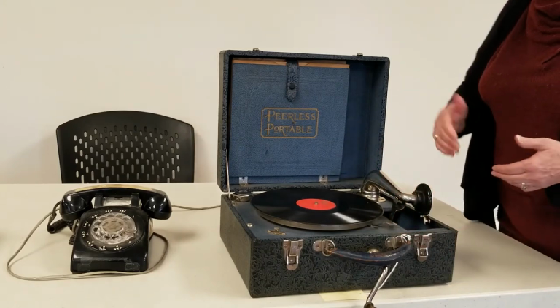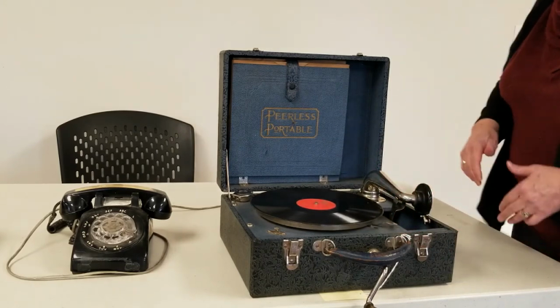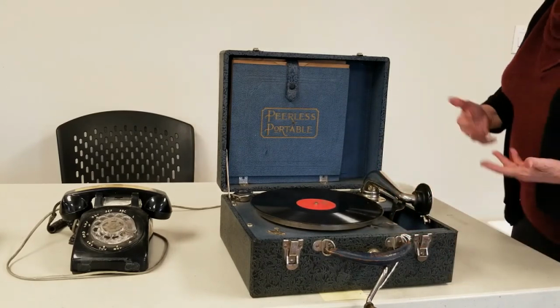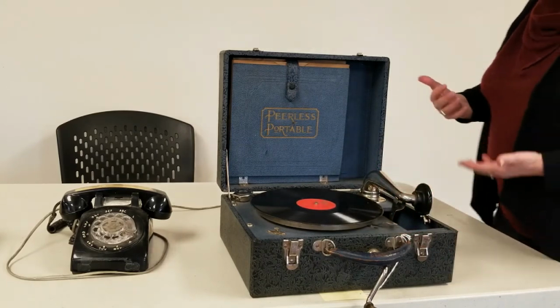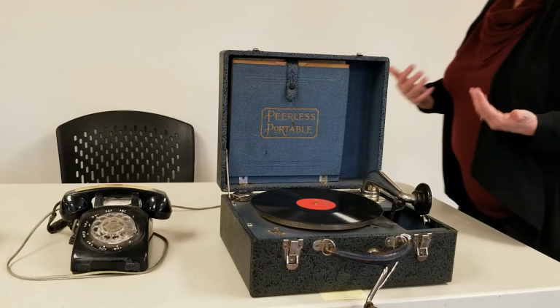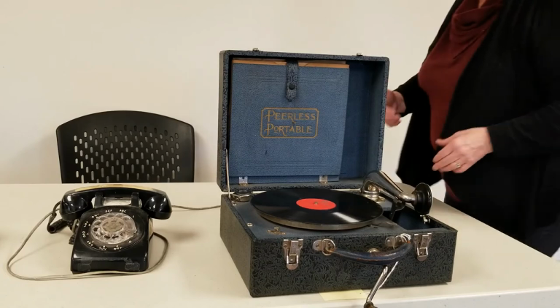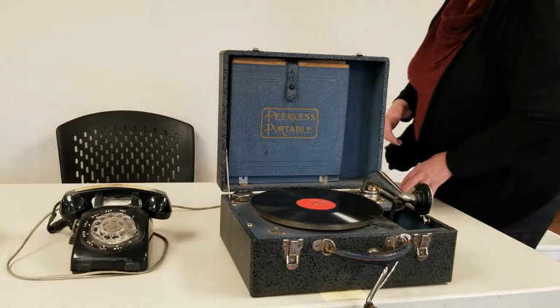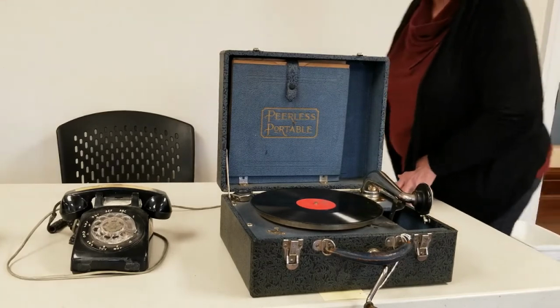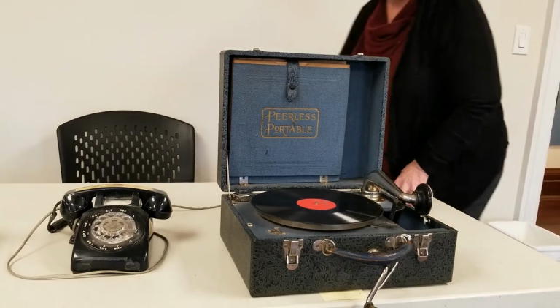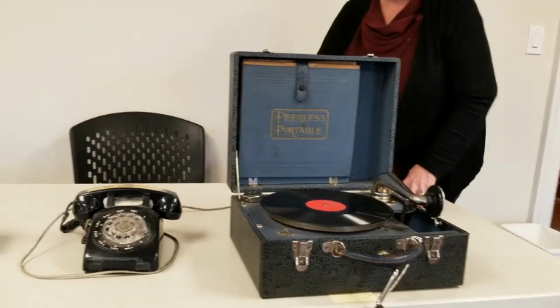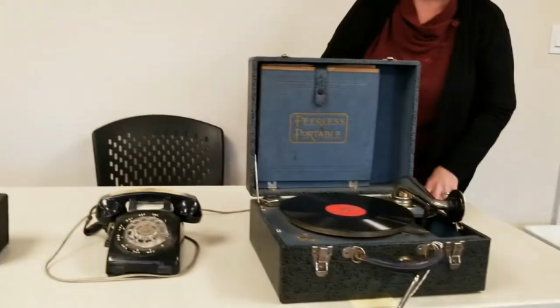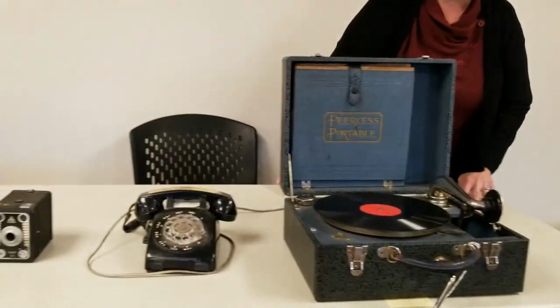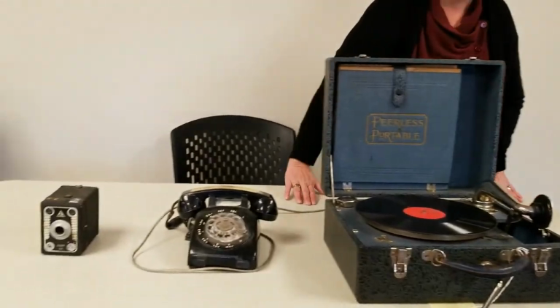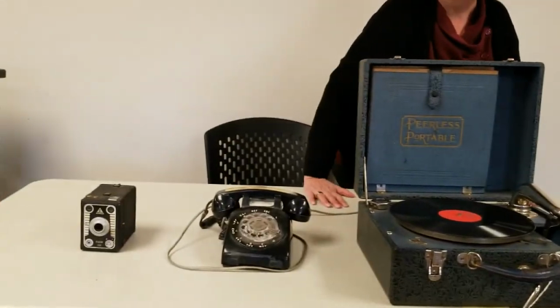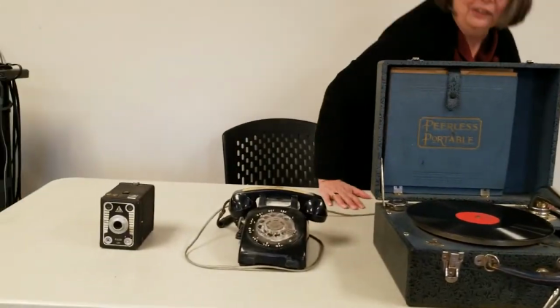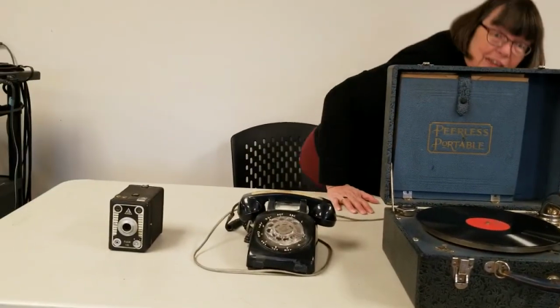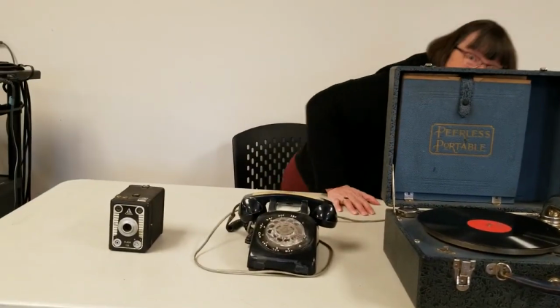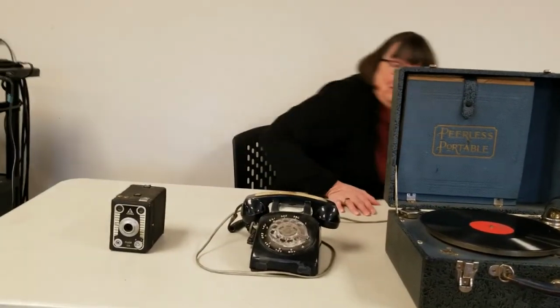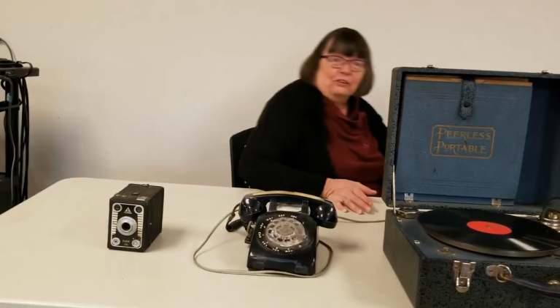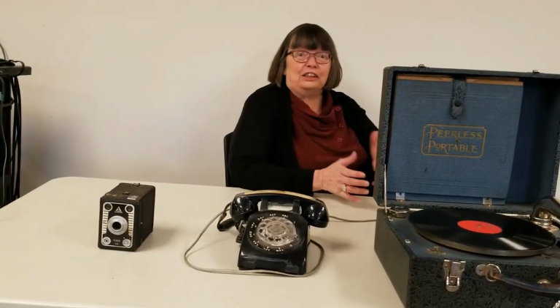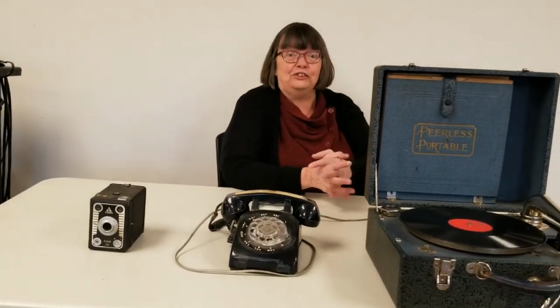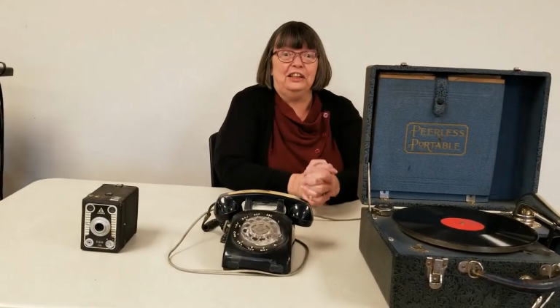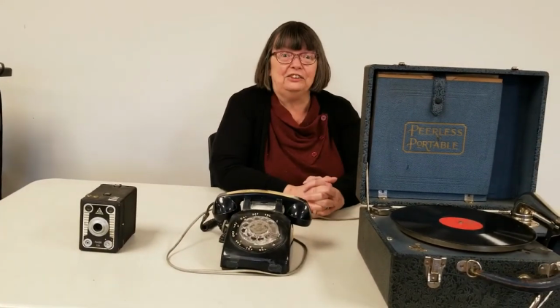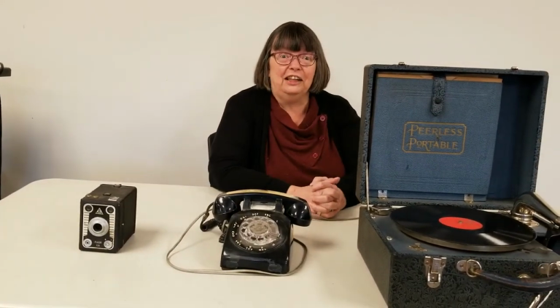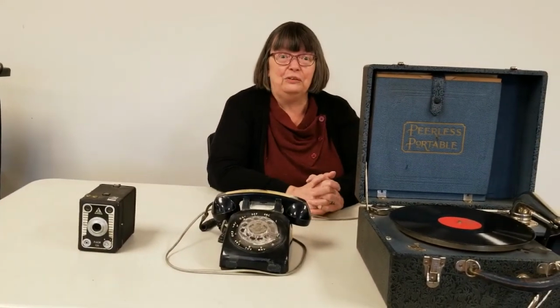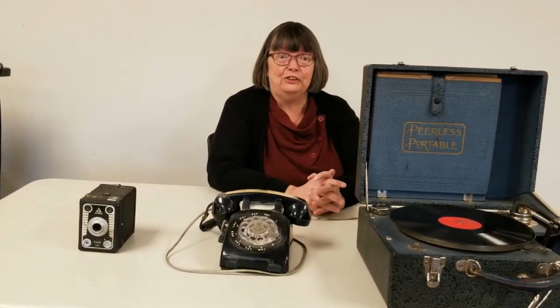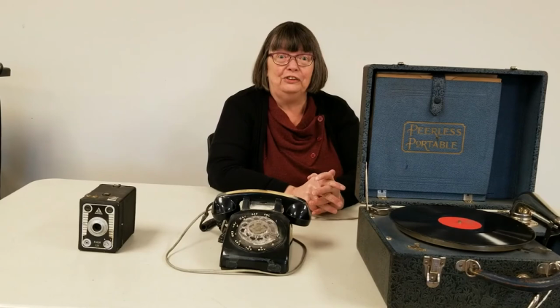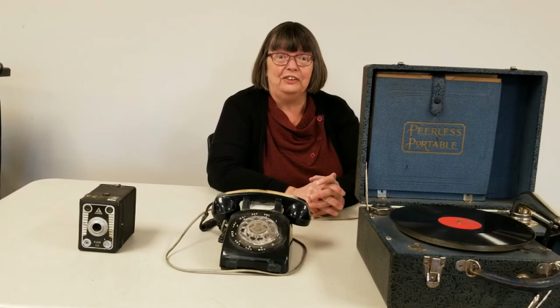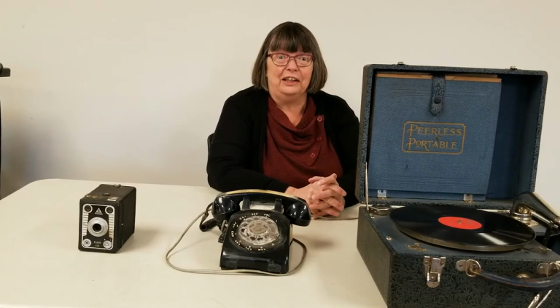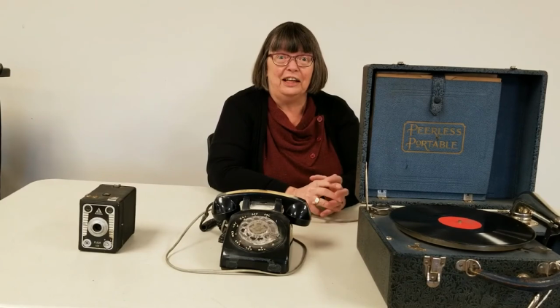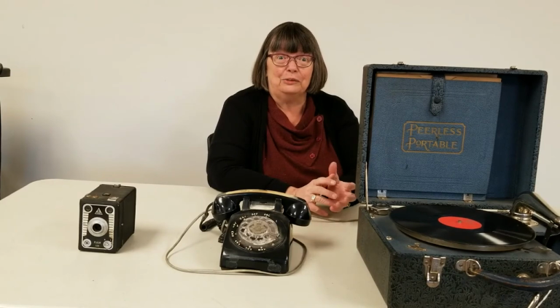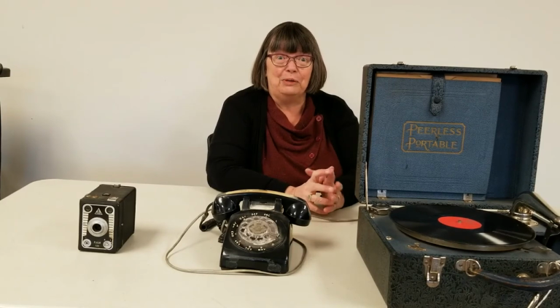So that's technology from a long time ago. Thanks for joining us today, and we'll see you another day. Thanks, bye-bye.